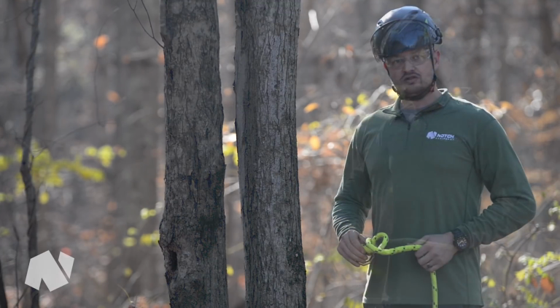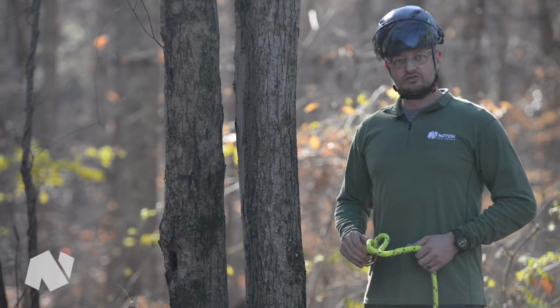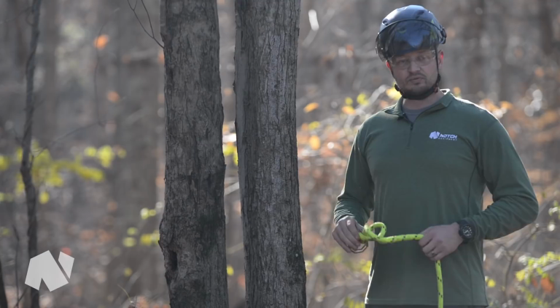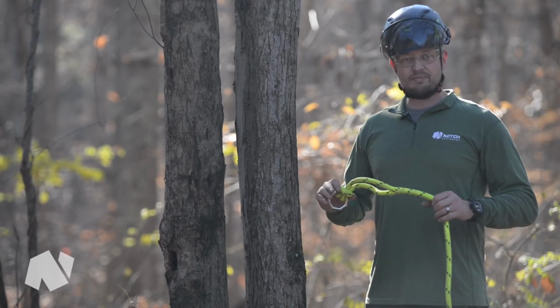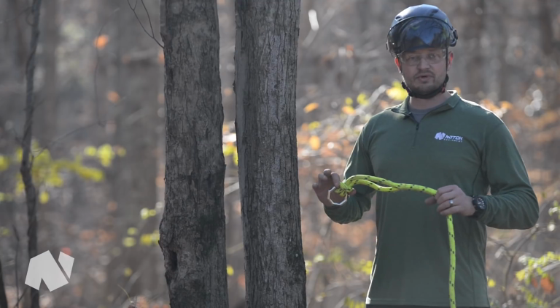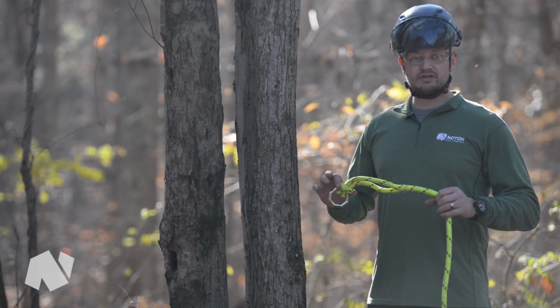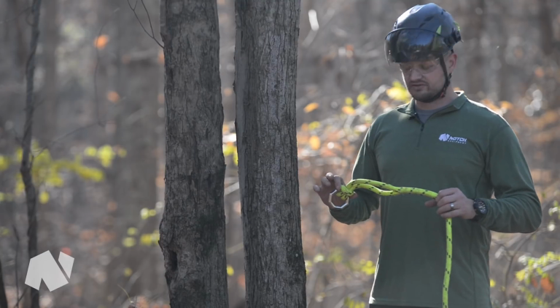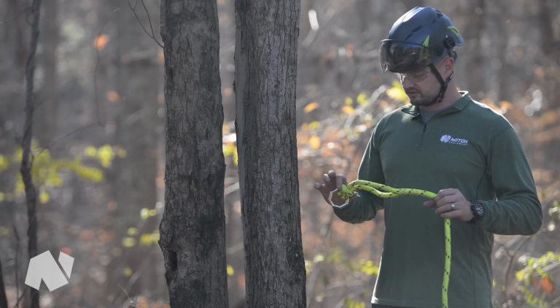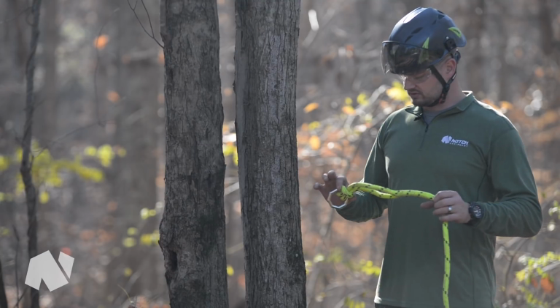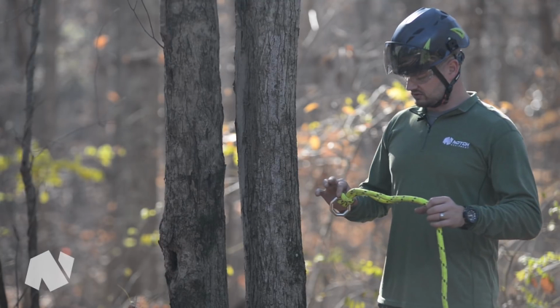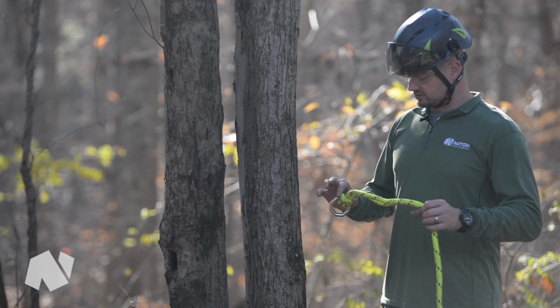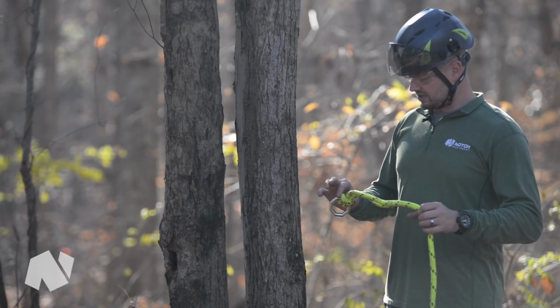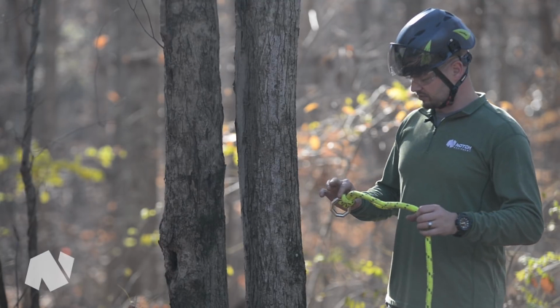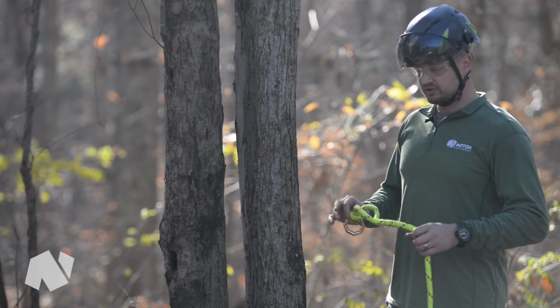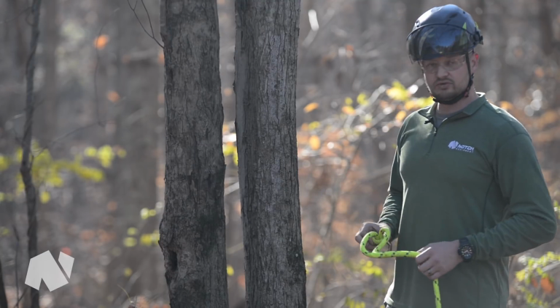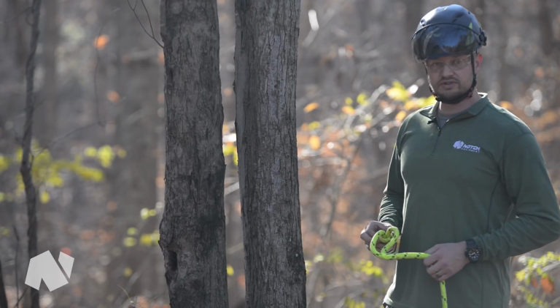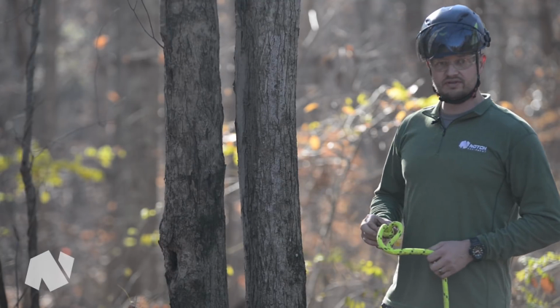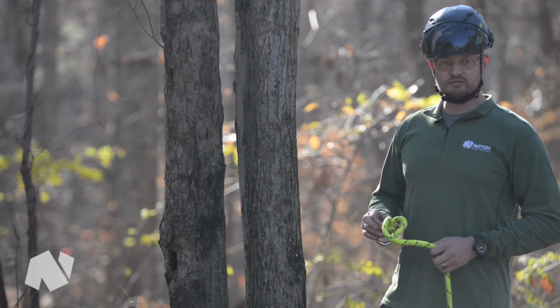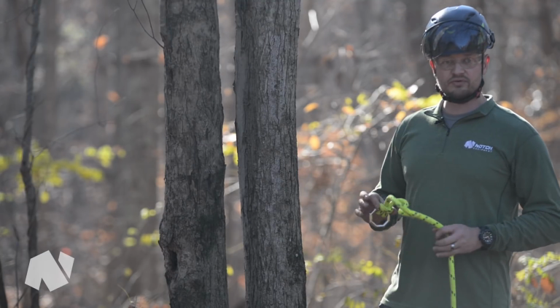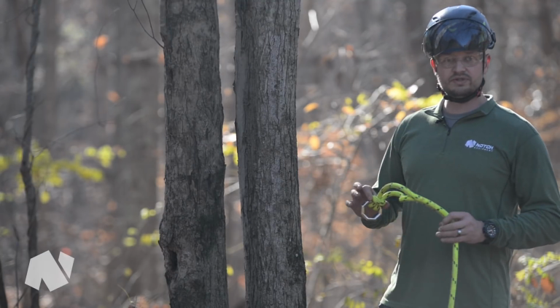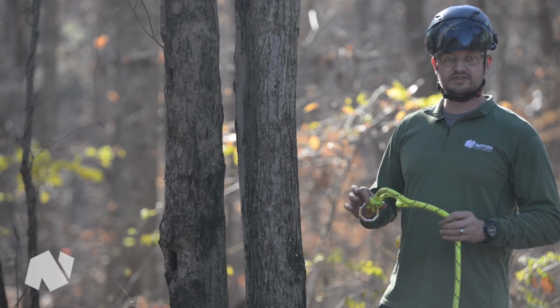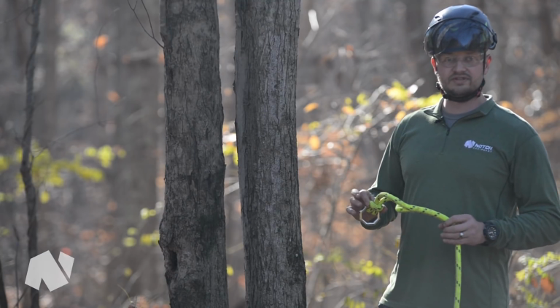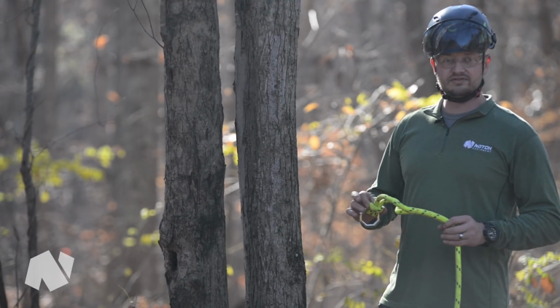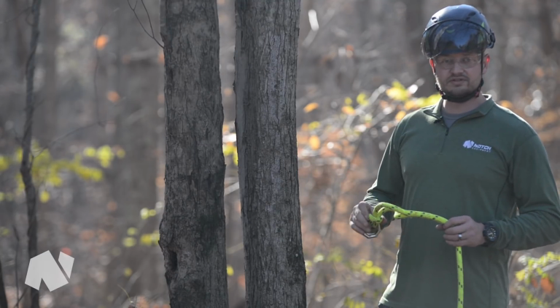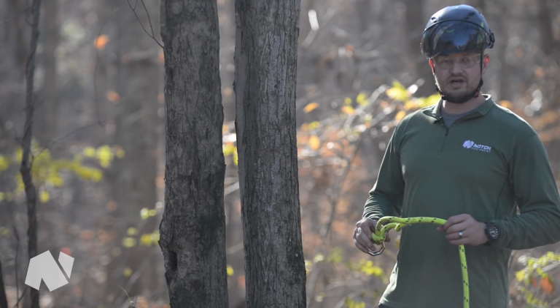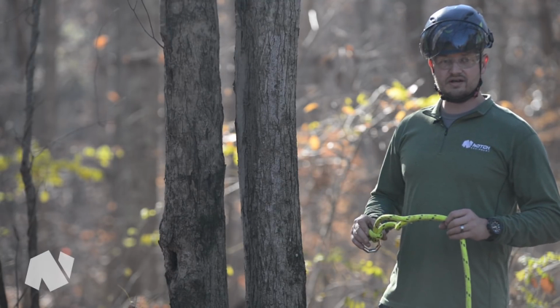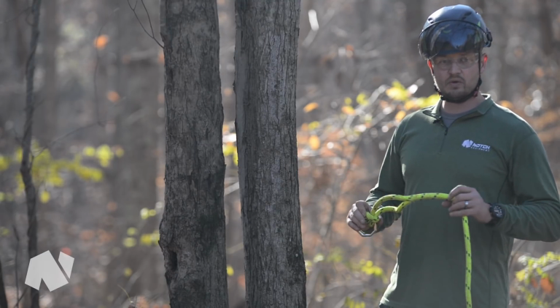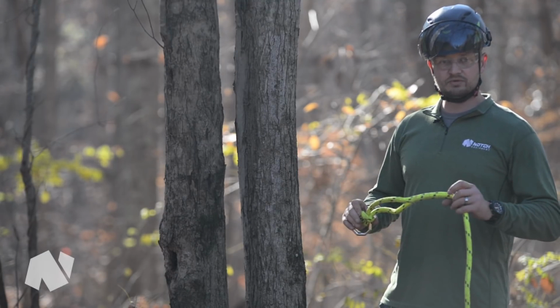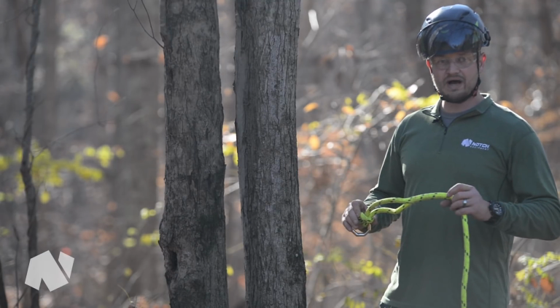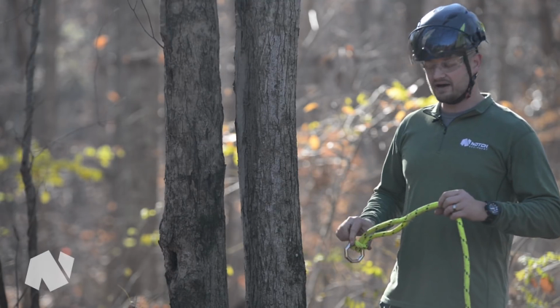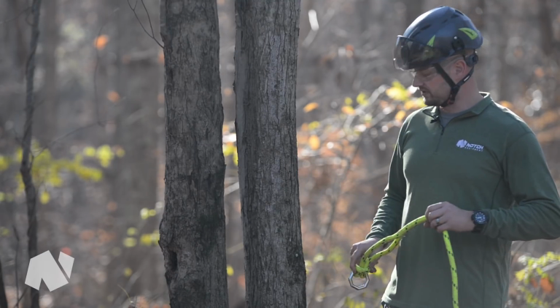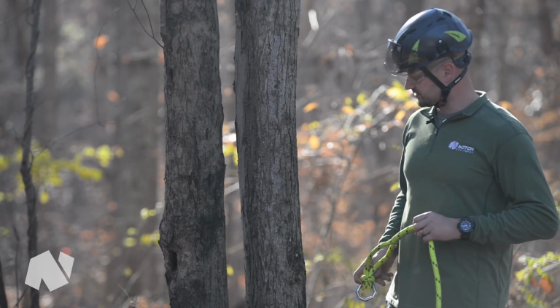The RapidRig is able to be used on anything from a 3/16 inch line all the way up to a half inch.